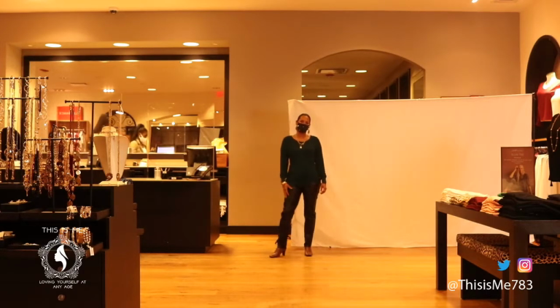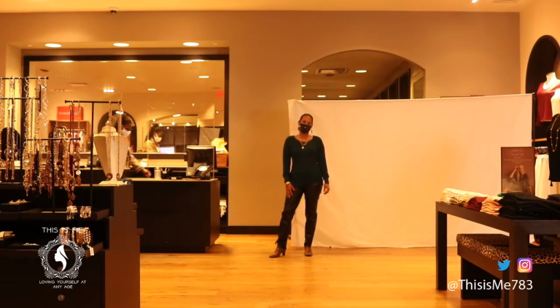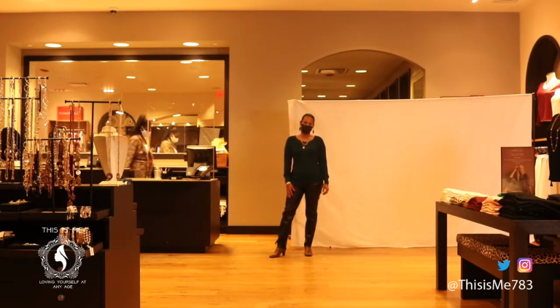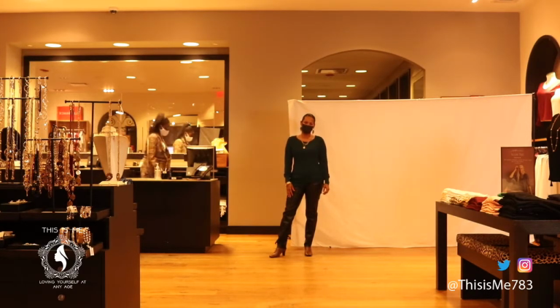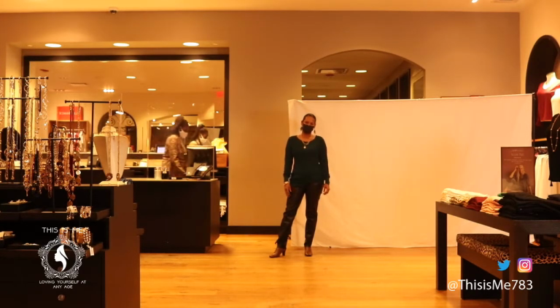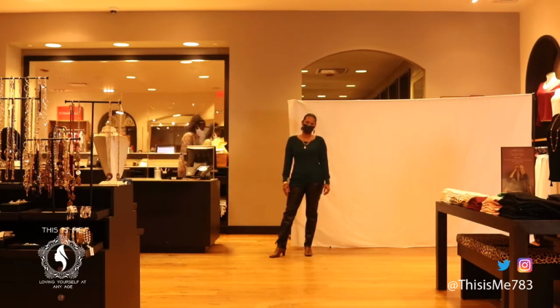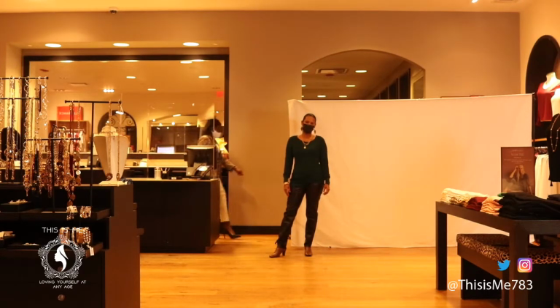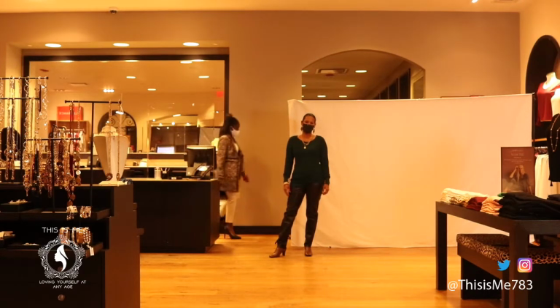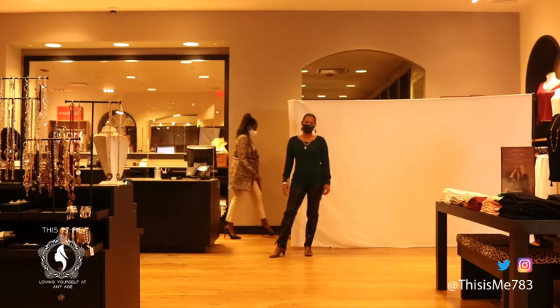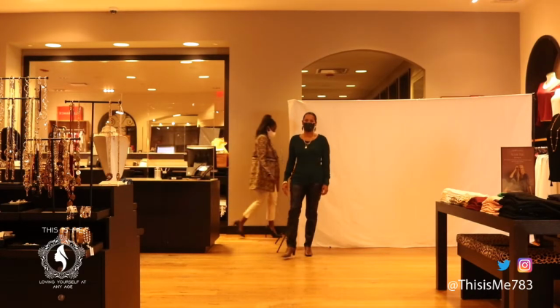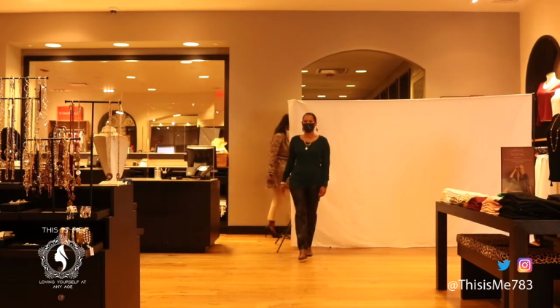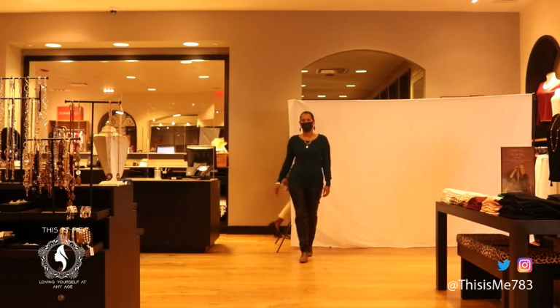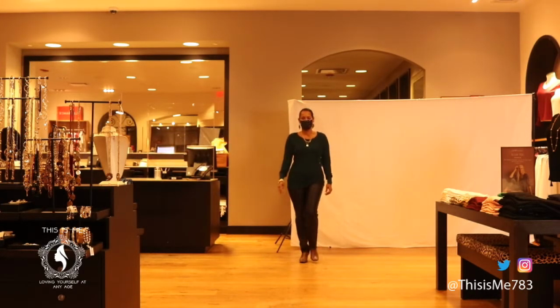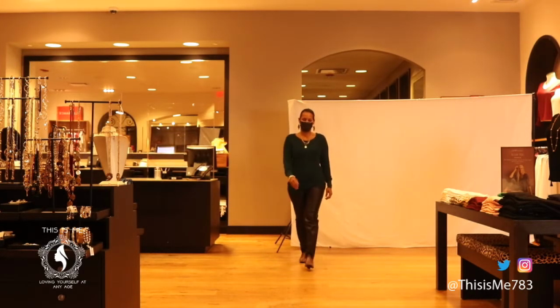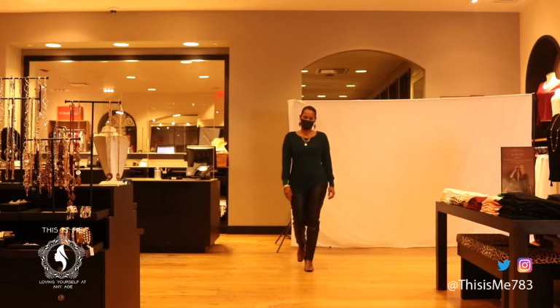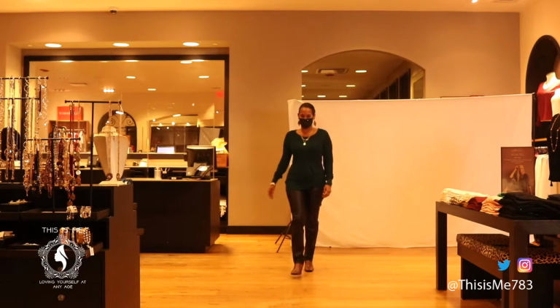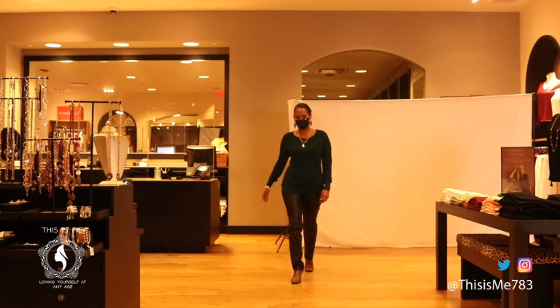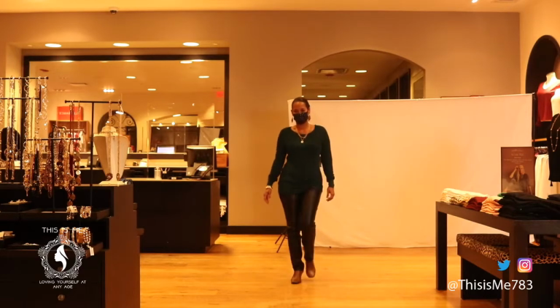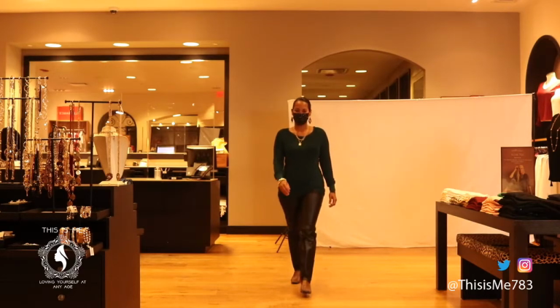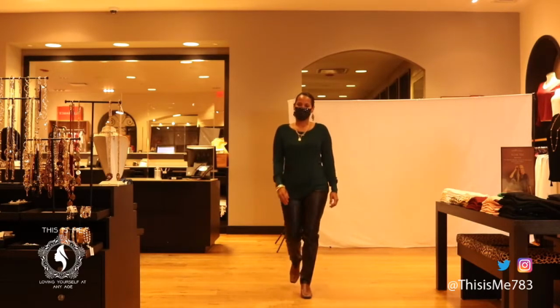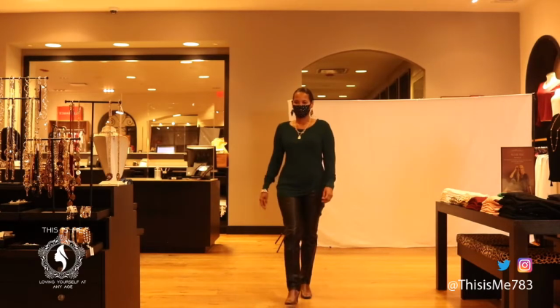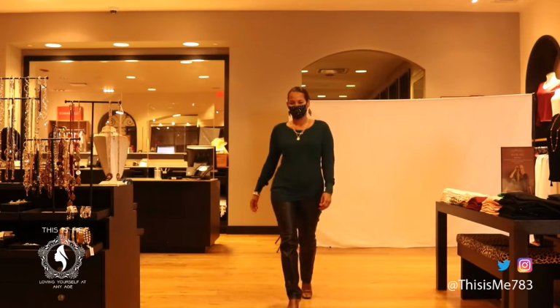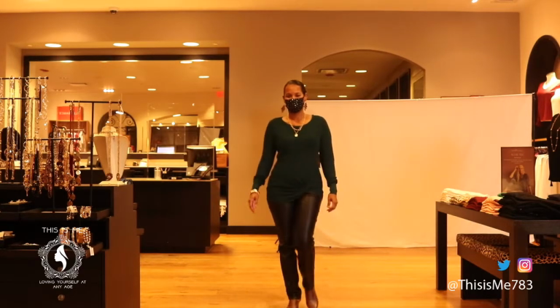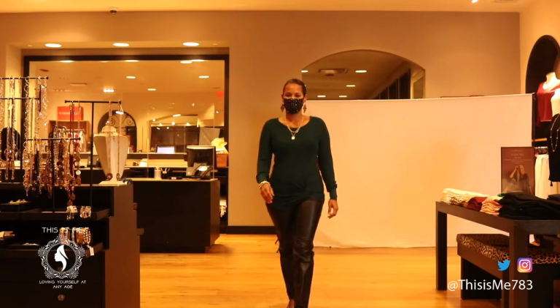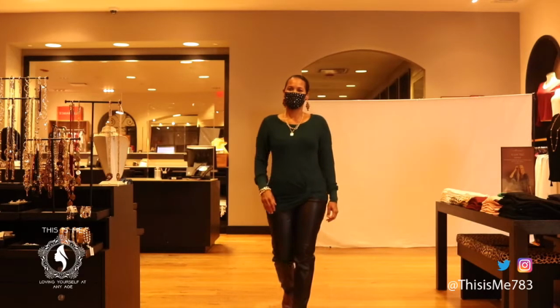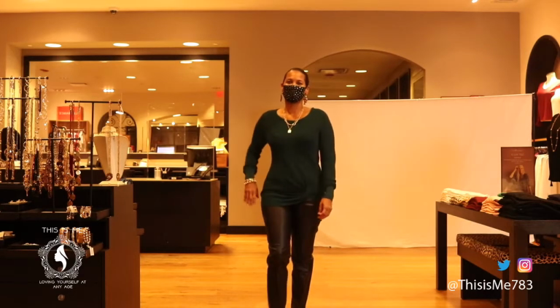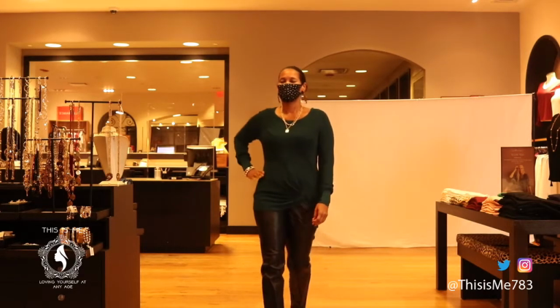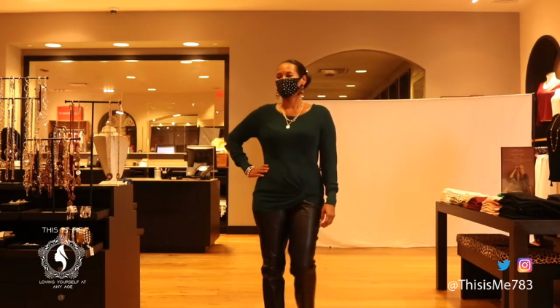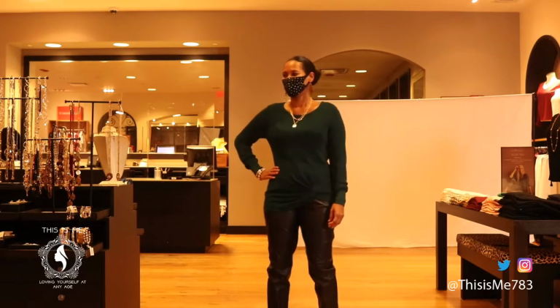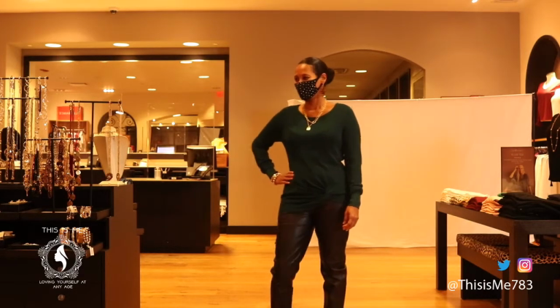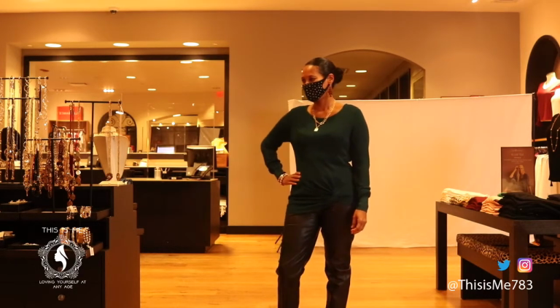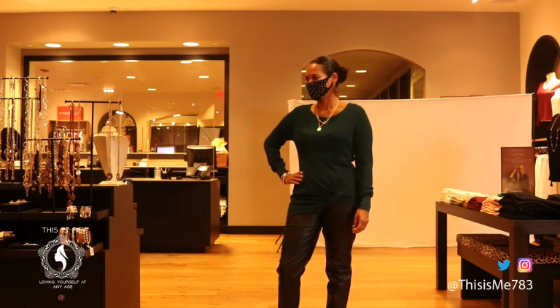Sporting our faux leather five pocket ponte pant, this time with a scoop neck sweater with a side twist.